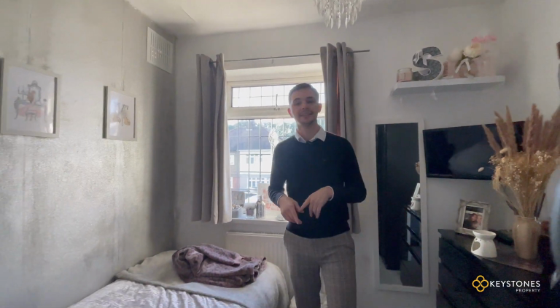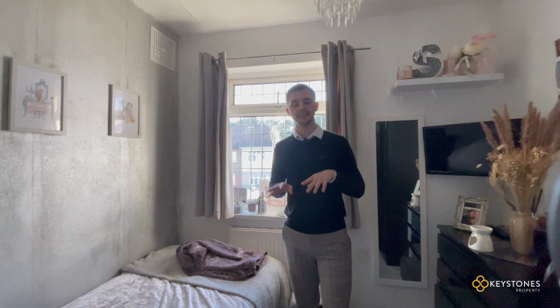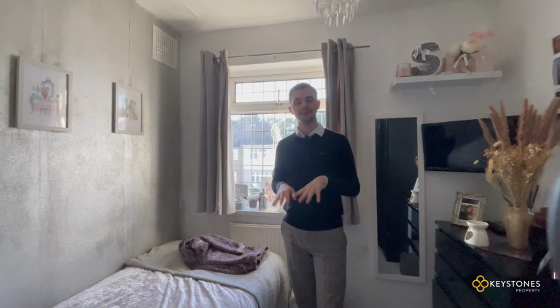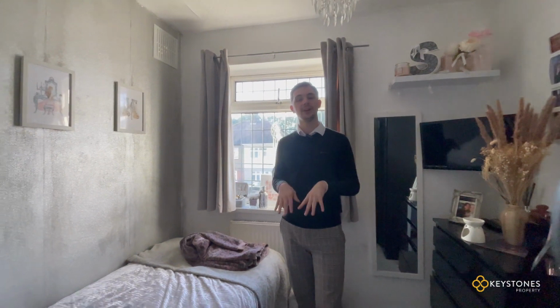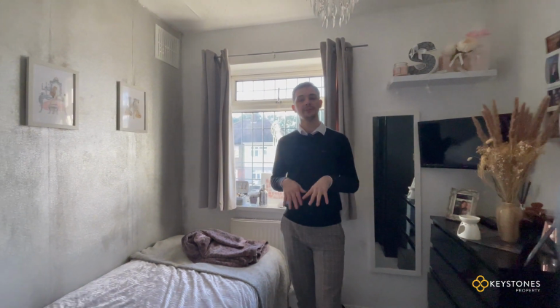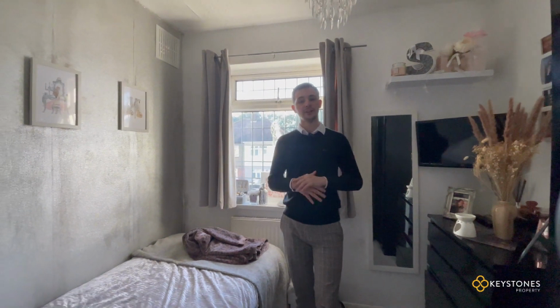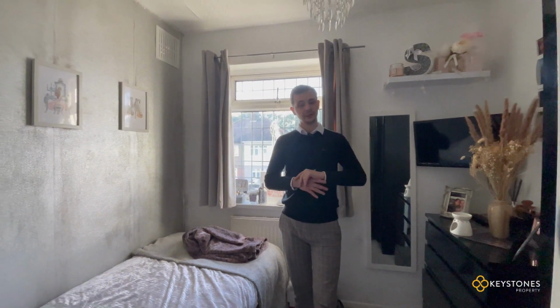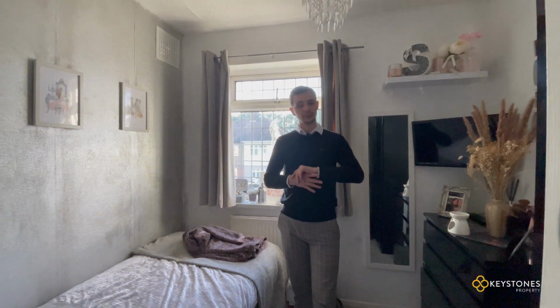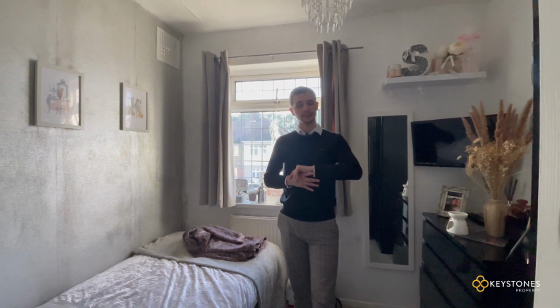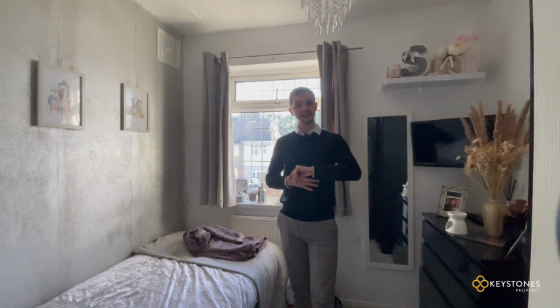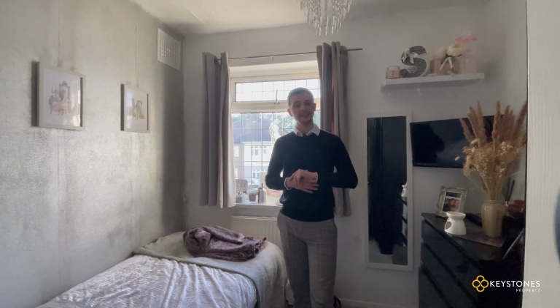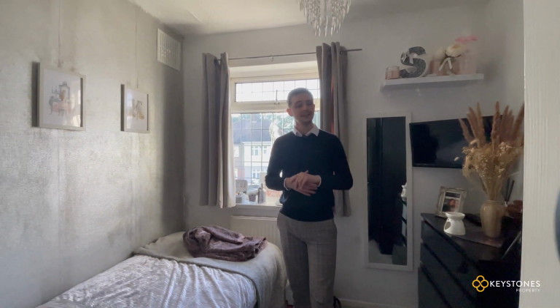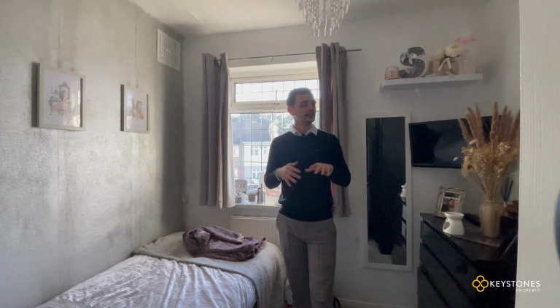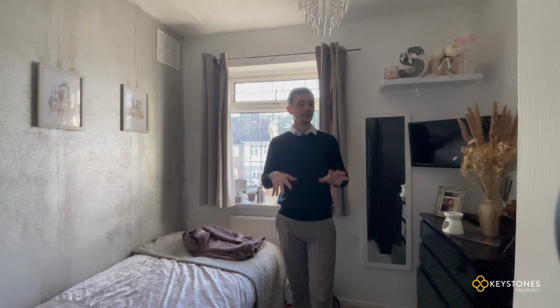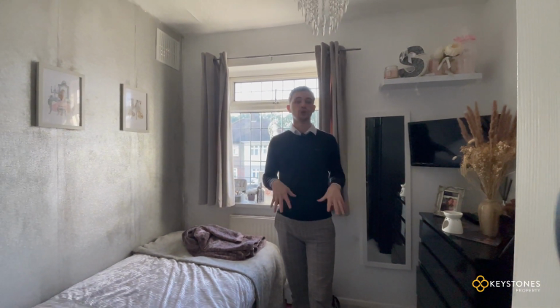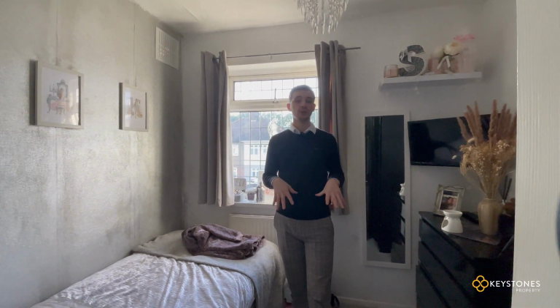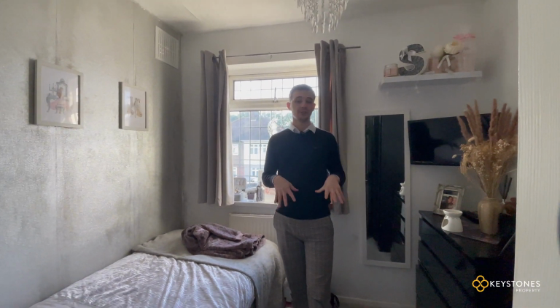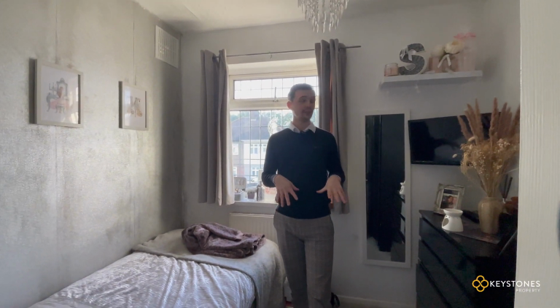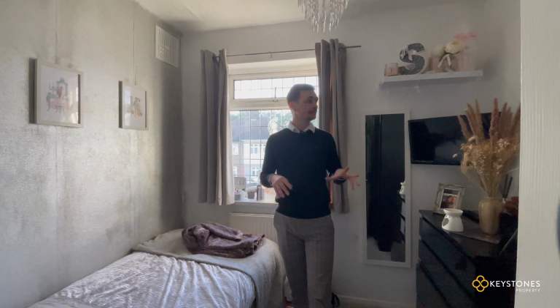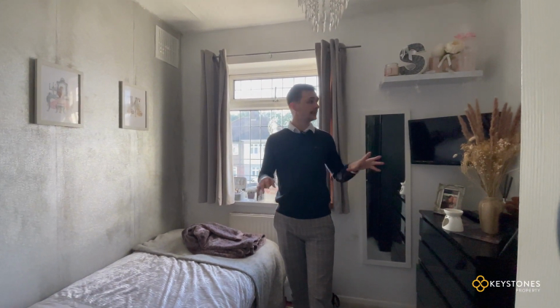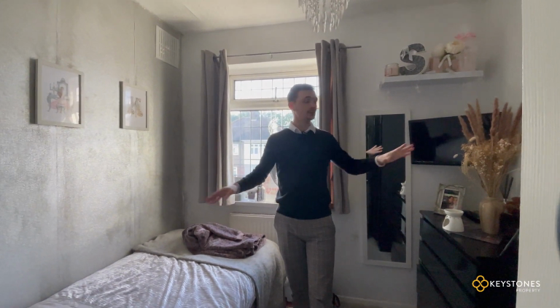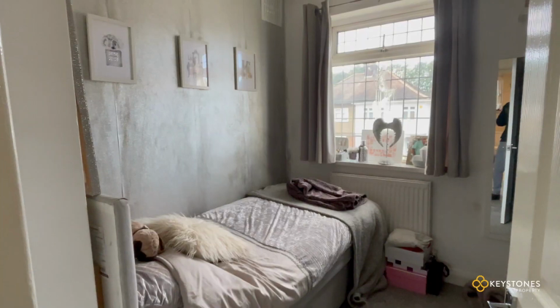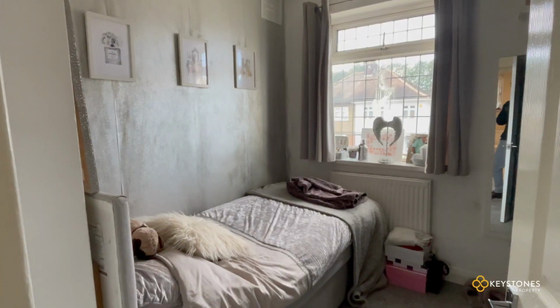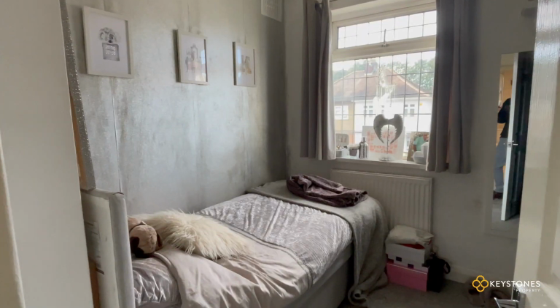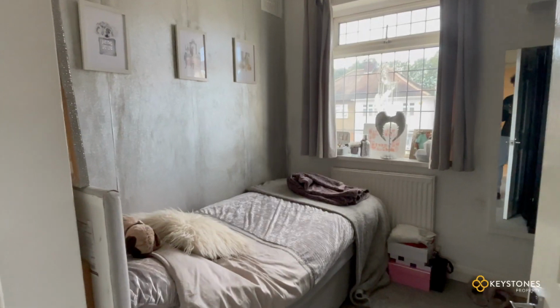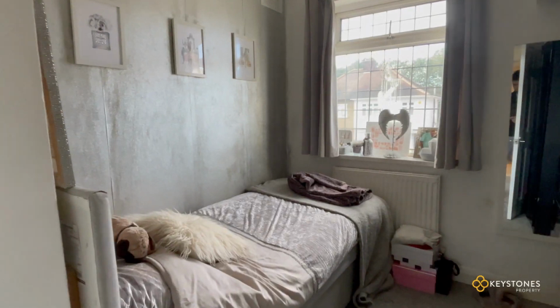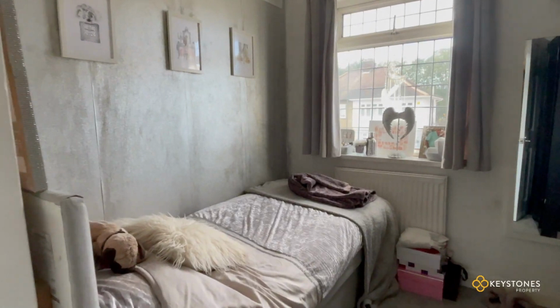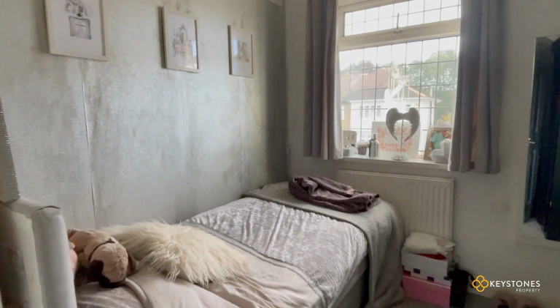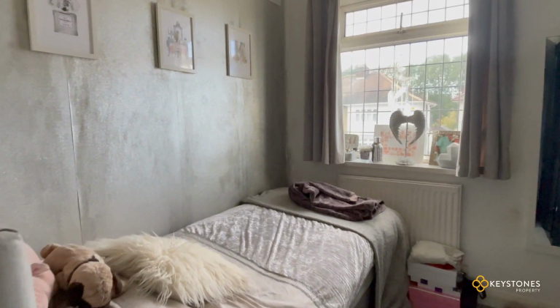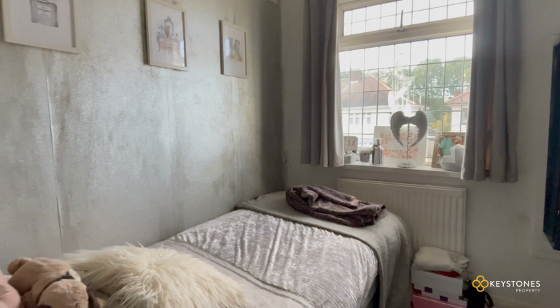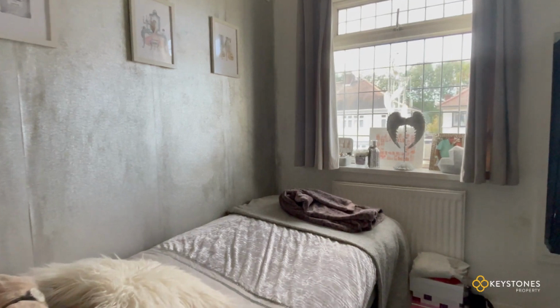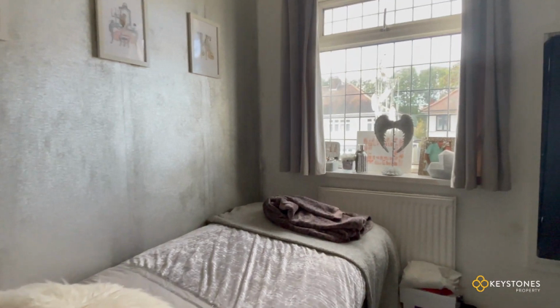Last but not least, this is the third and final bedroom in the property. It's the smallest of the three, but it's still a very good size — take a look.